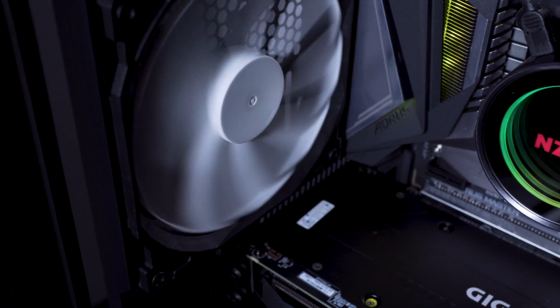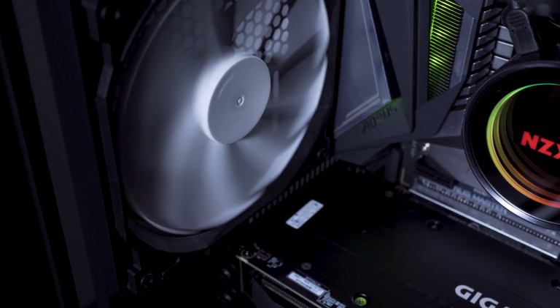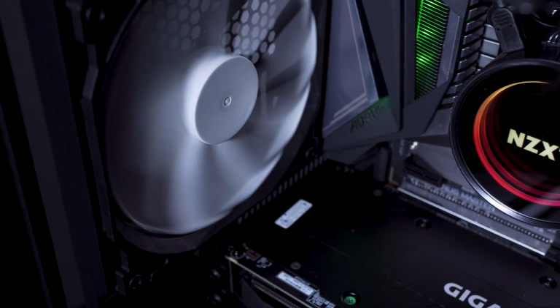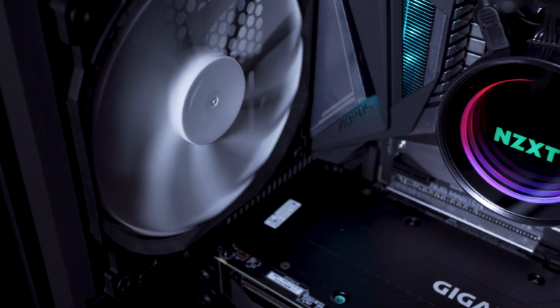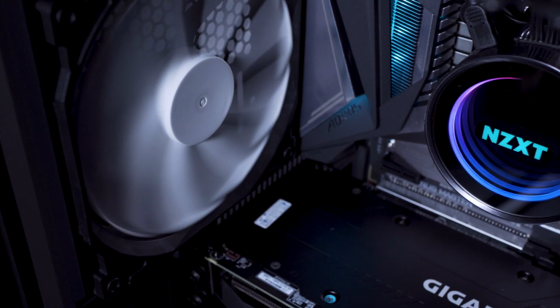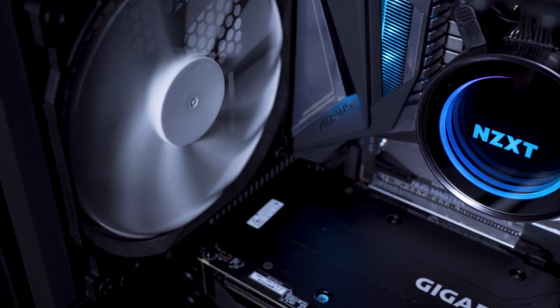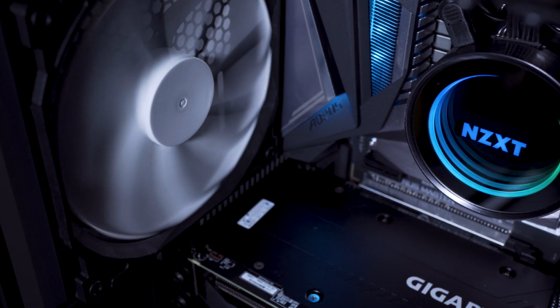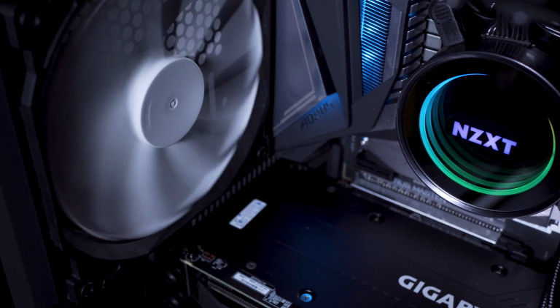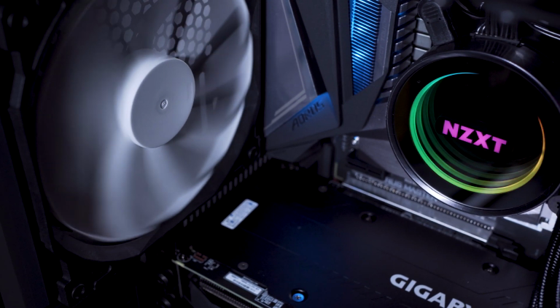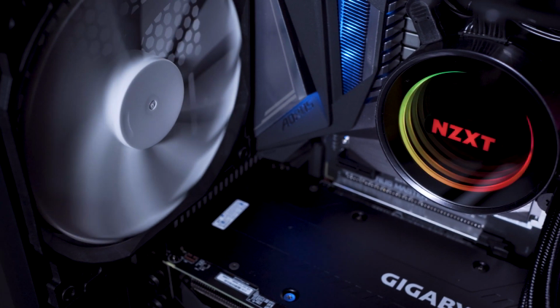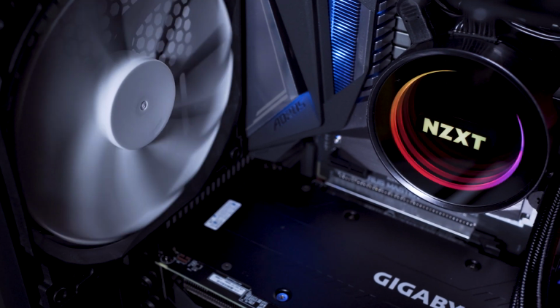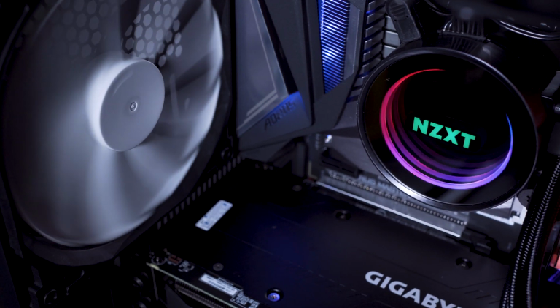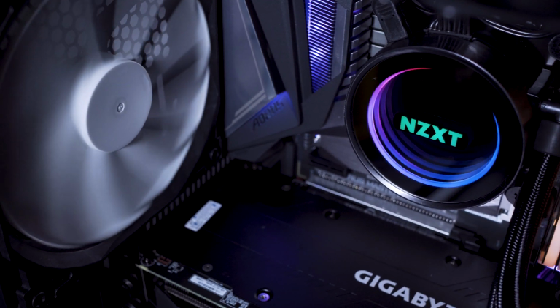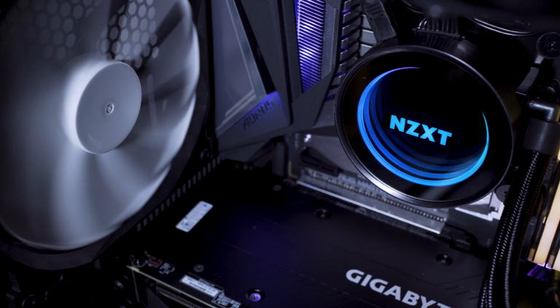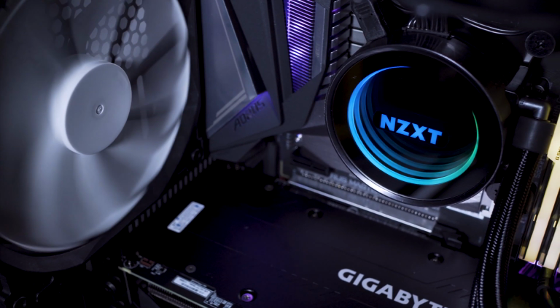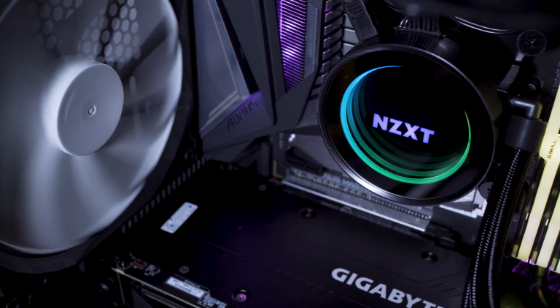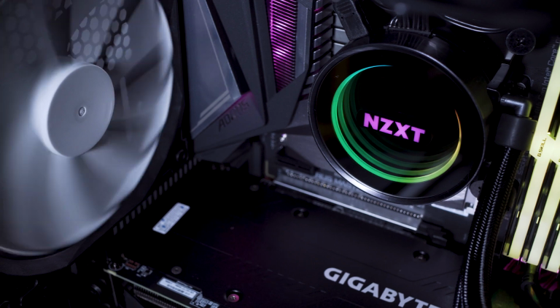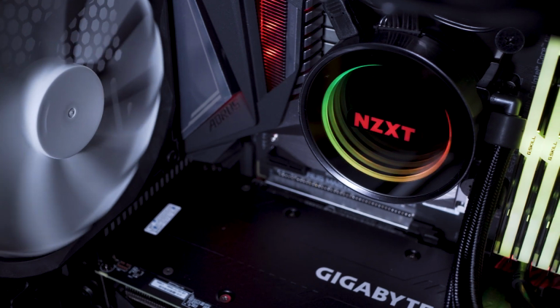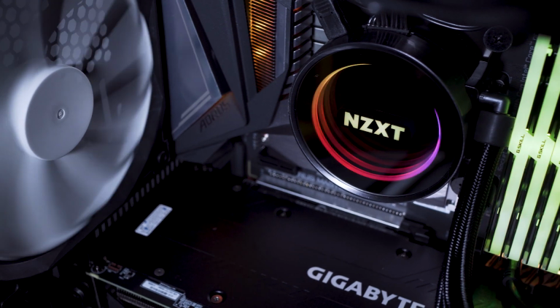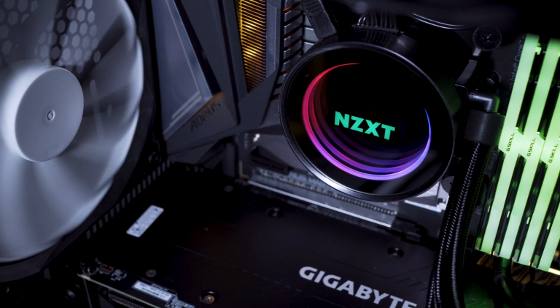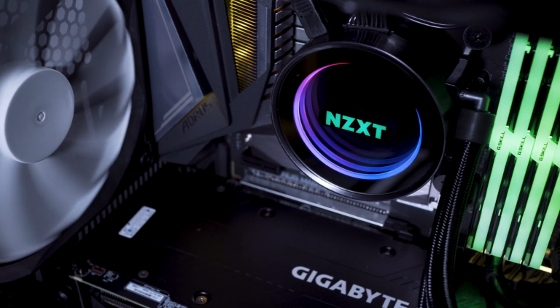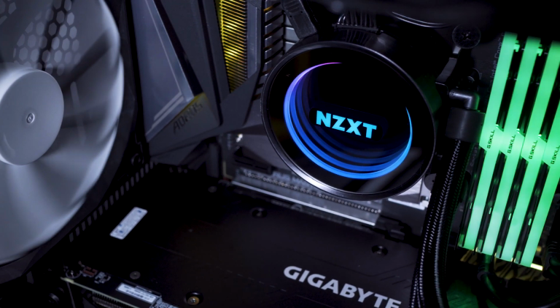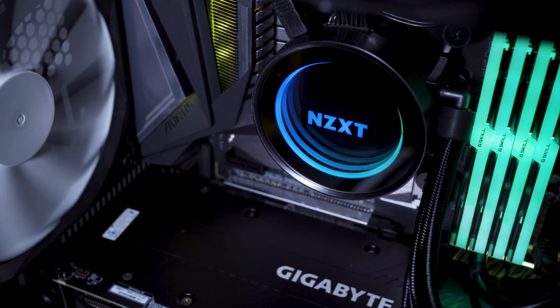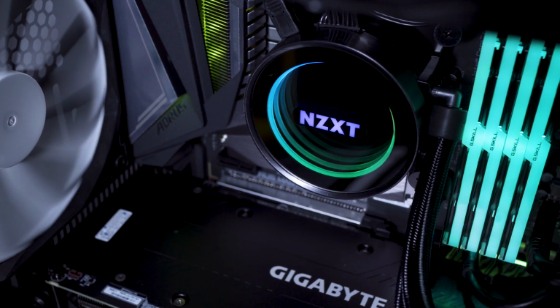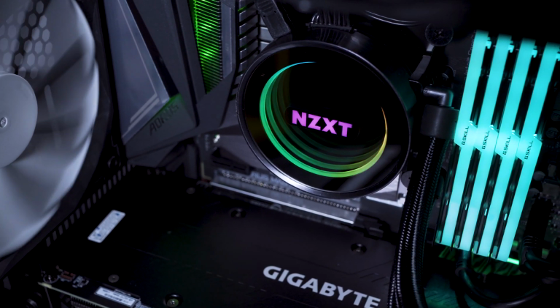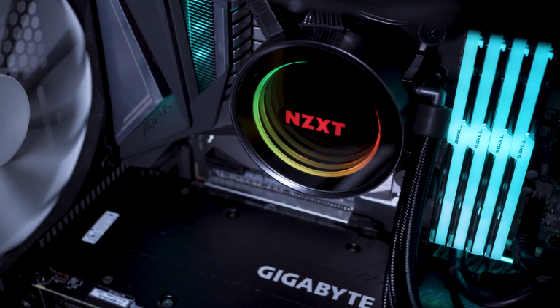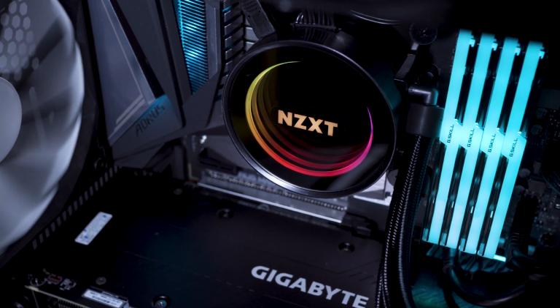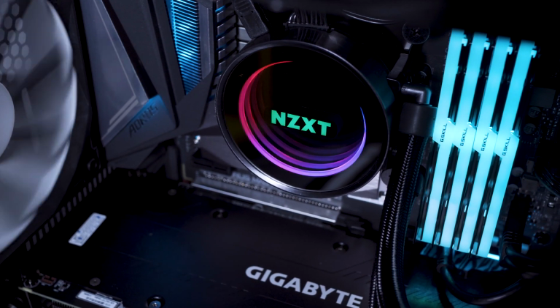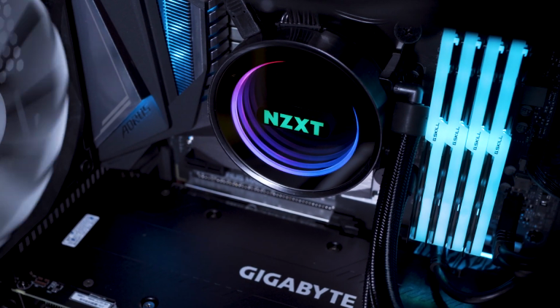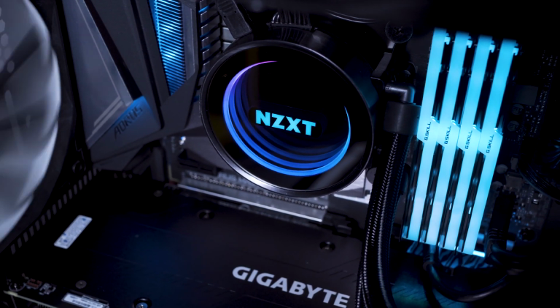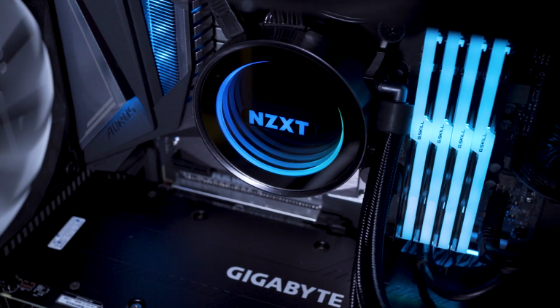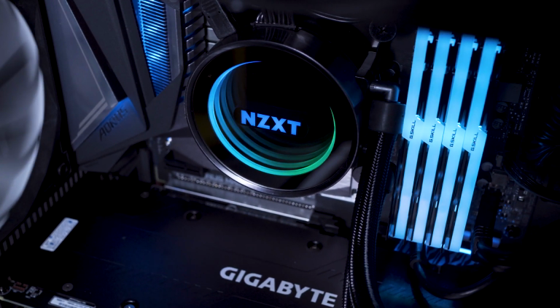Thermal paste has been pre-applied on the copper side. It also supports big processors like the TR4 socket Threadripper from AMD.